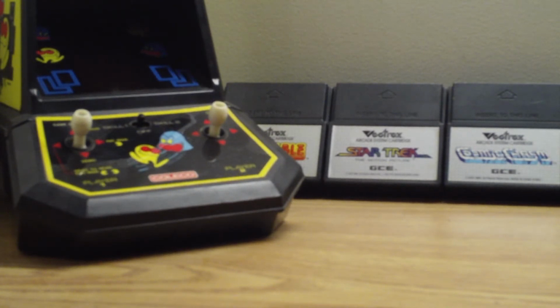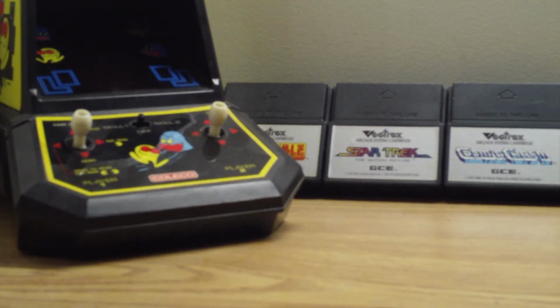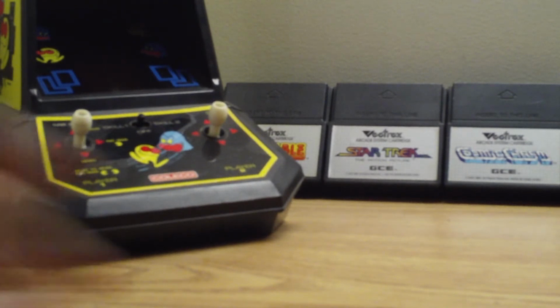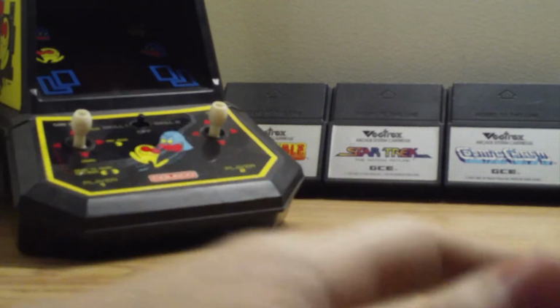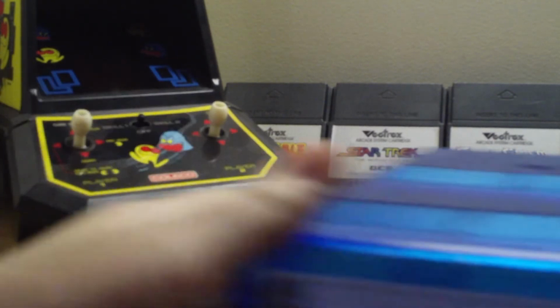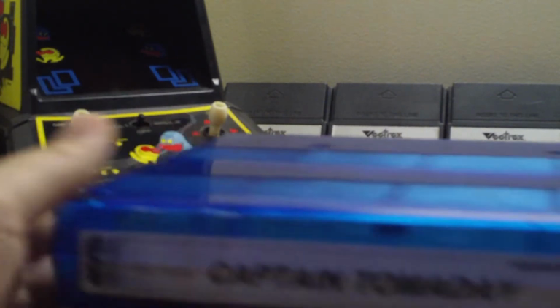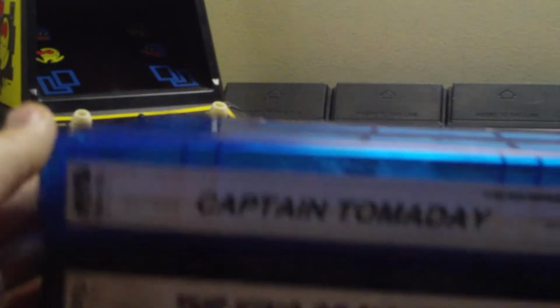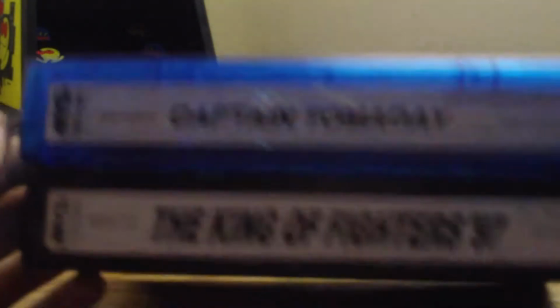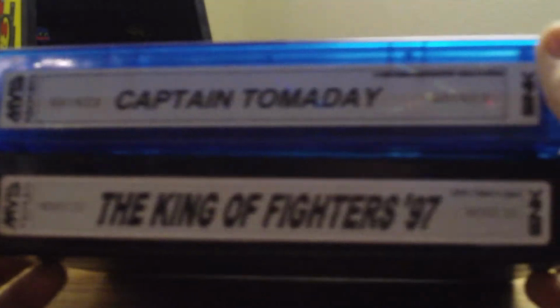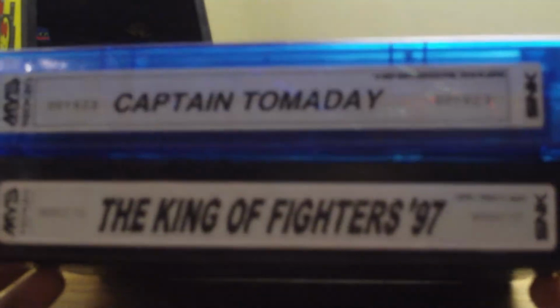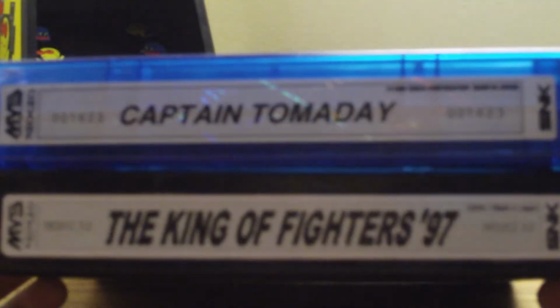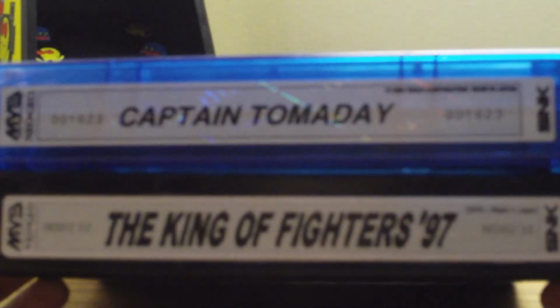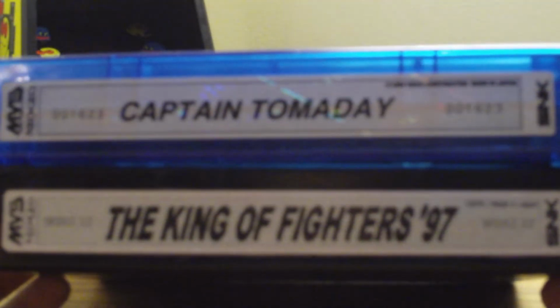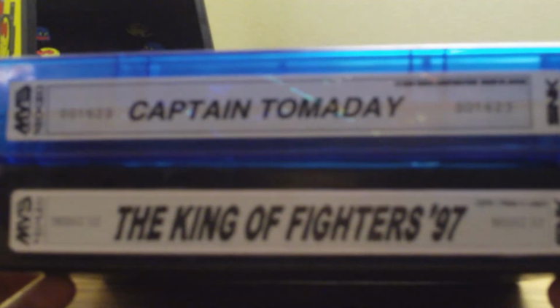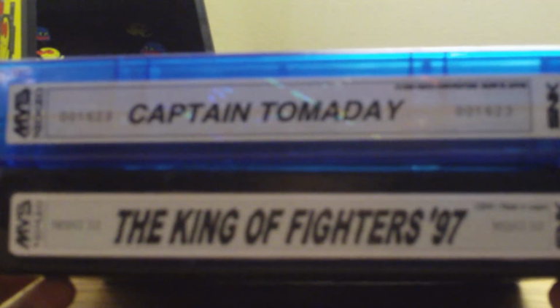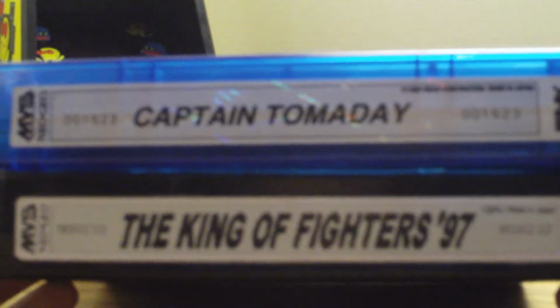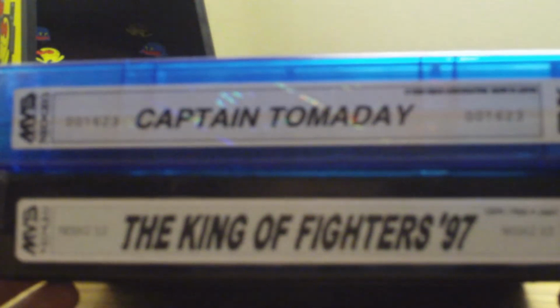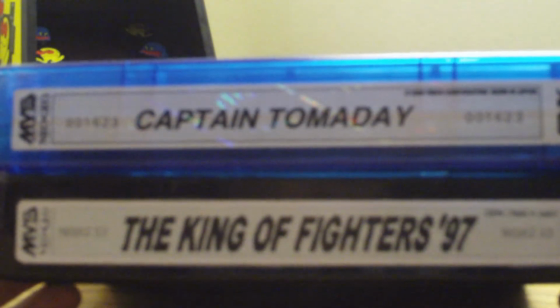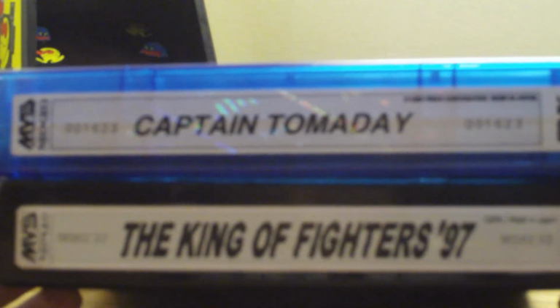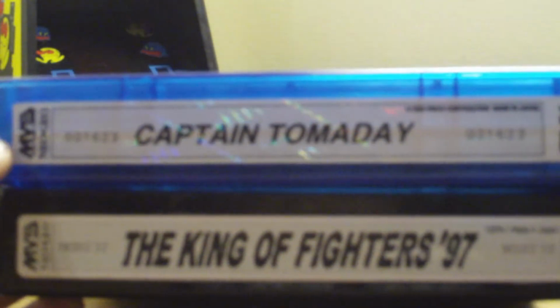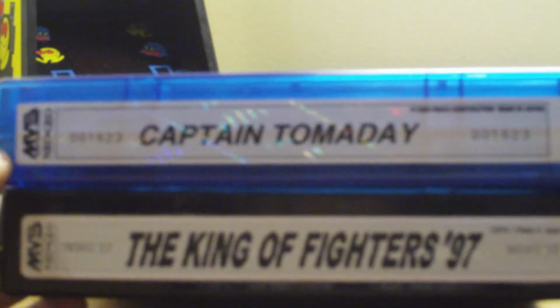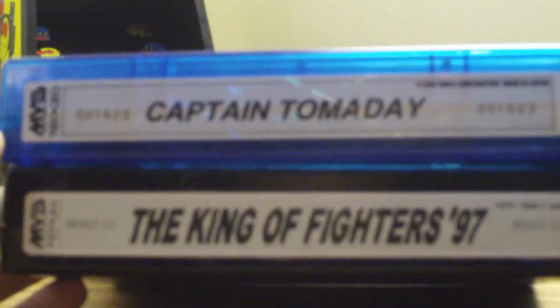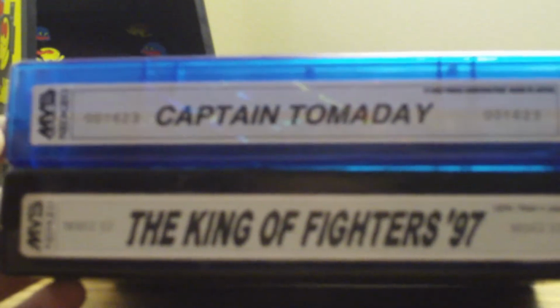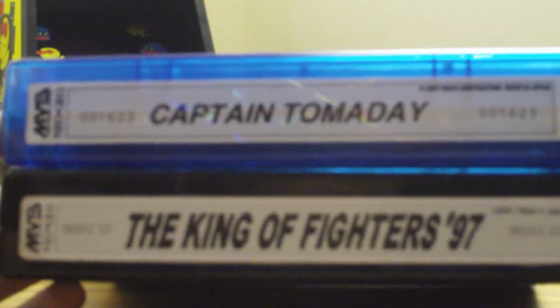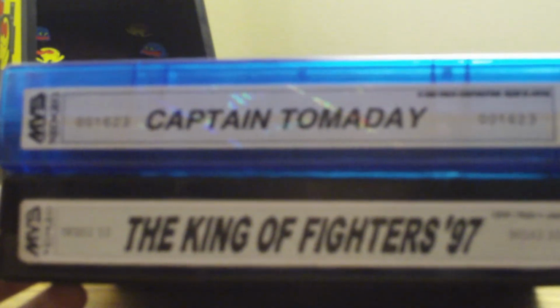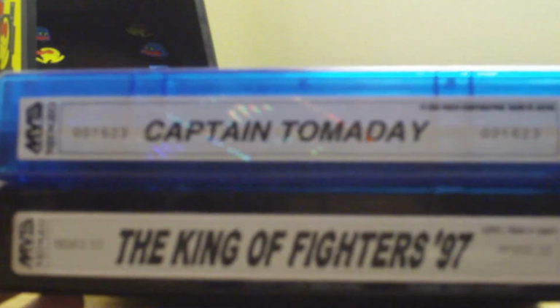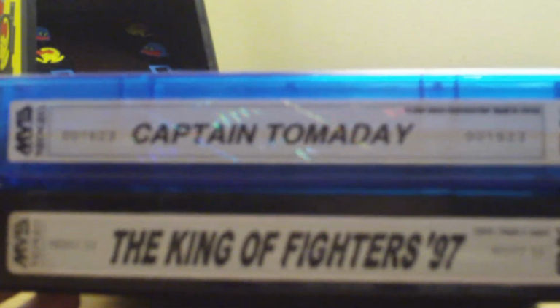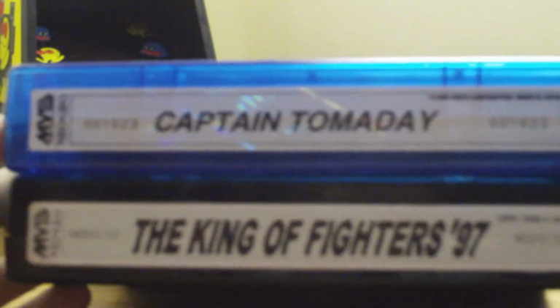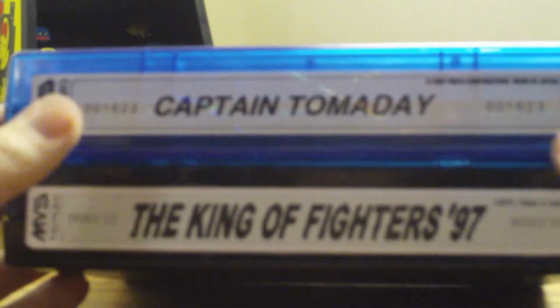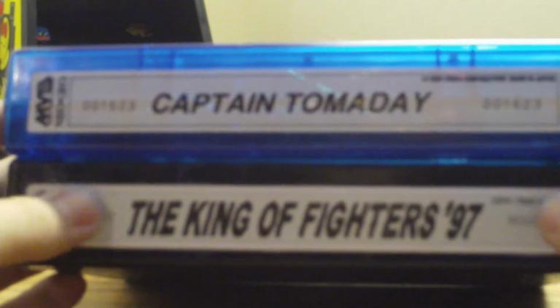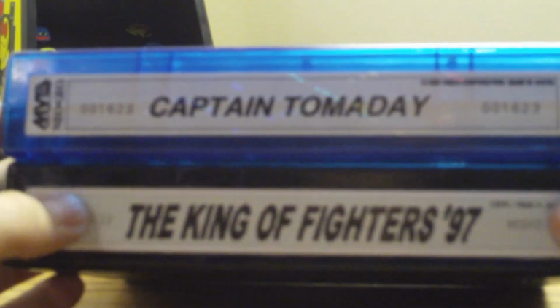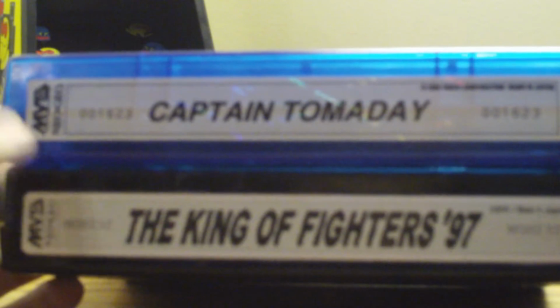I got a couple MVS games here: Captain Tomaday and King of Fighters 97. You'll notice this label's a little holographic, and this one isn't.